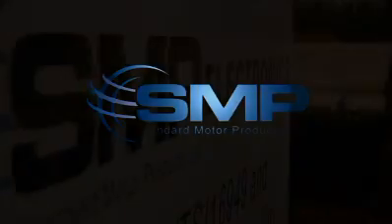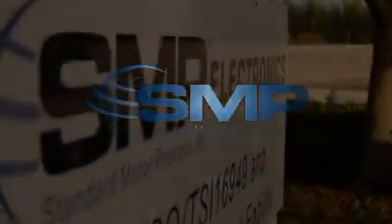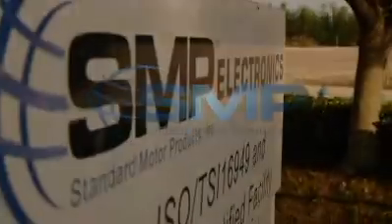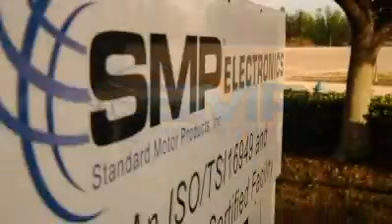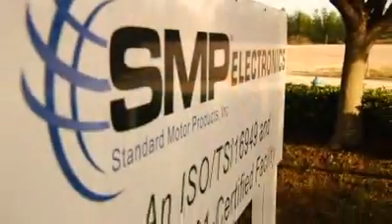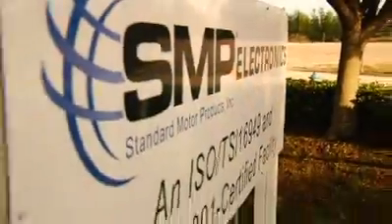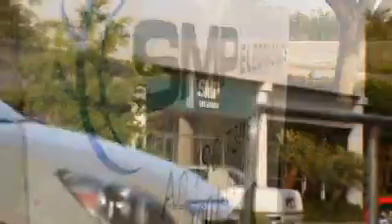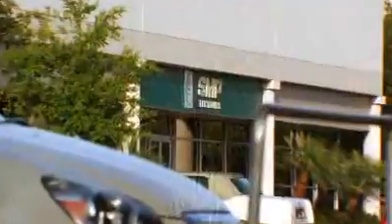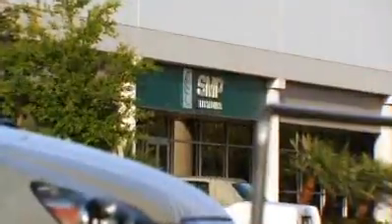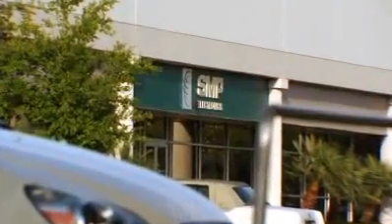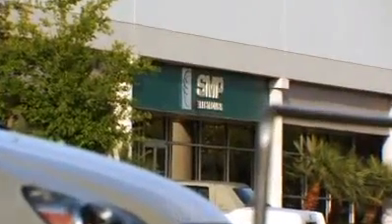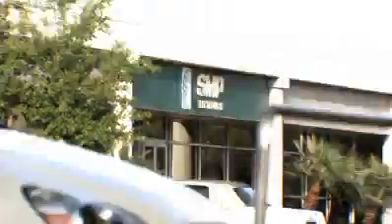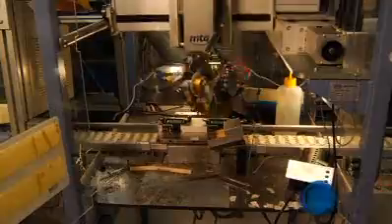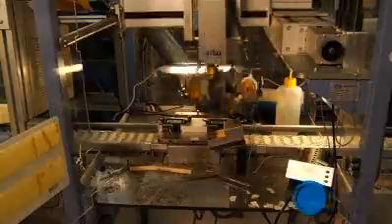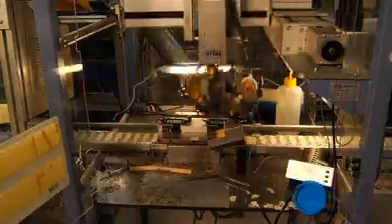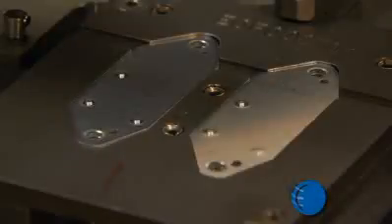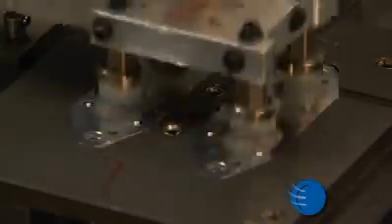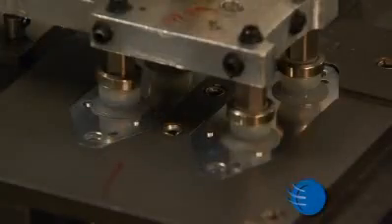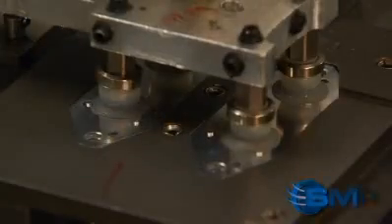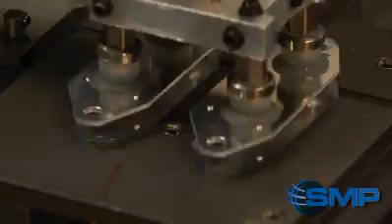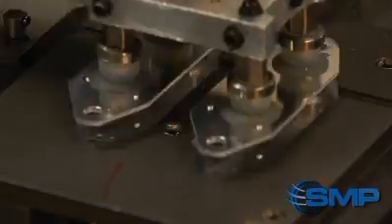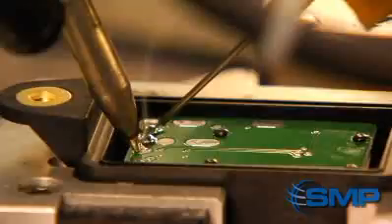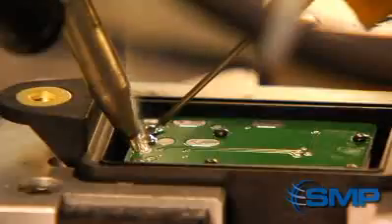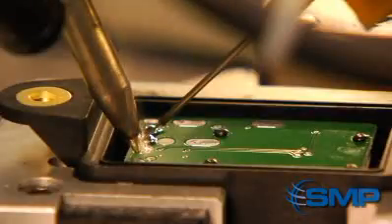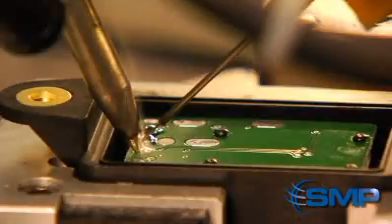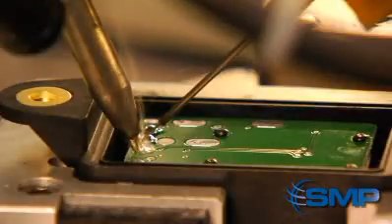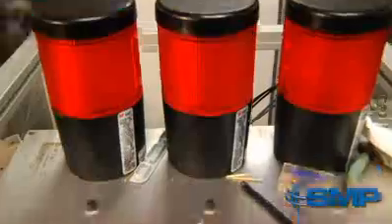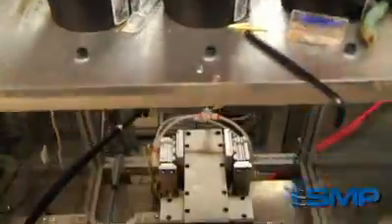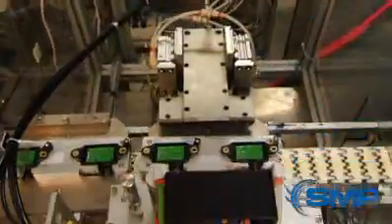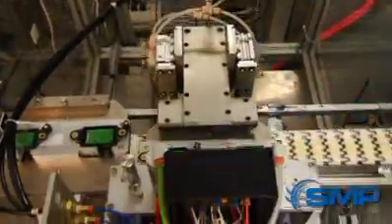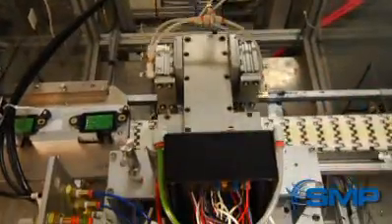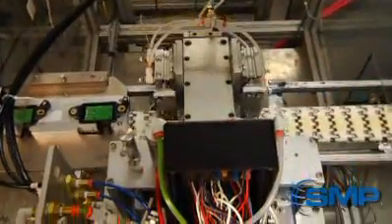SMP Electronics, located in Orlando, Florida, is dedicated to manufacturing the highest quality auto parts in our state-of-the-art facility.